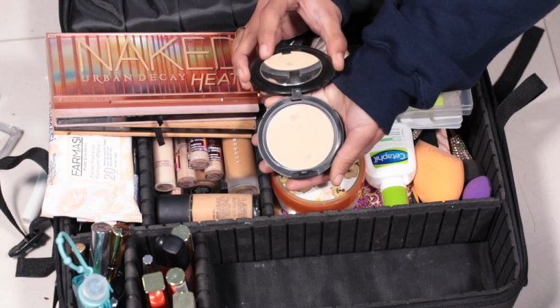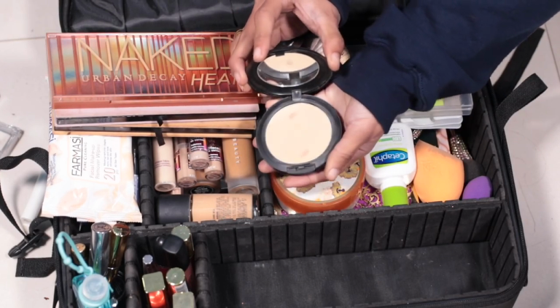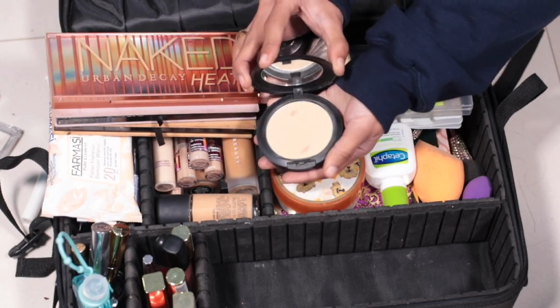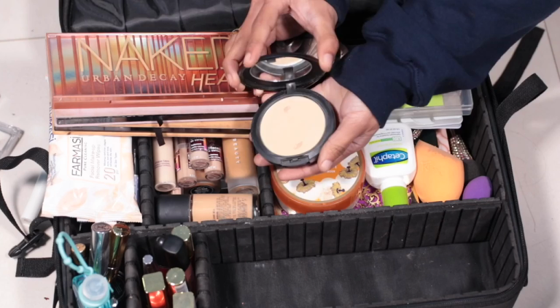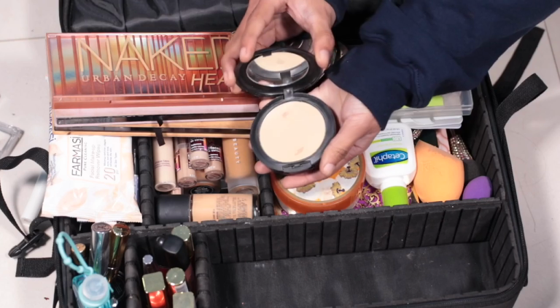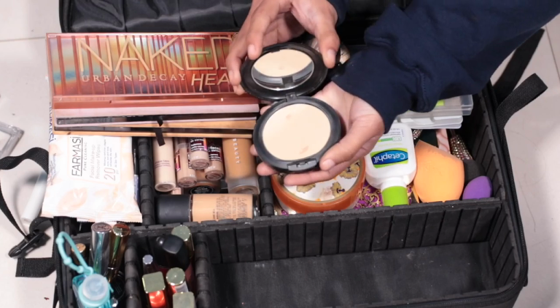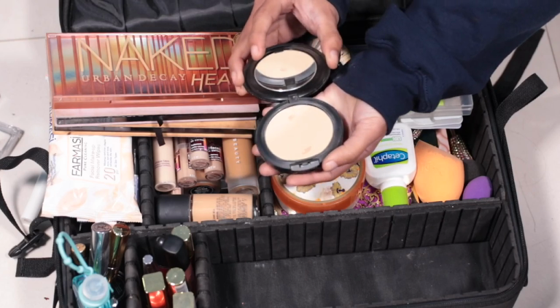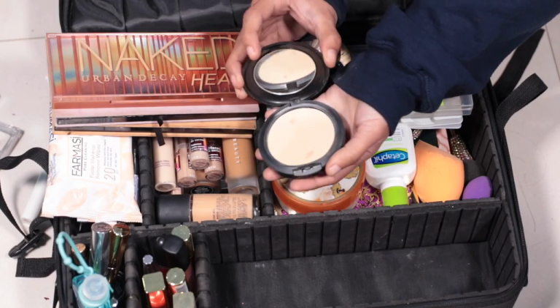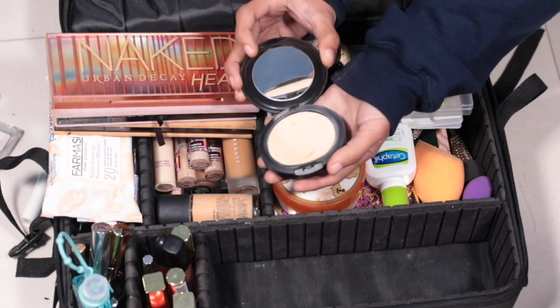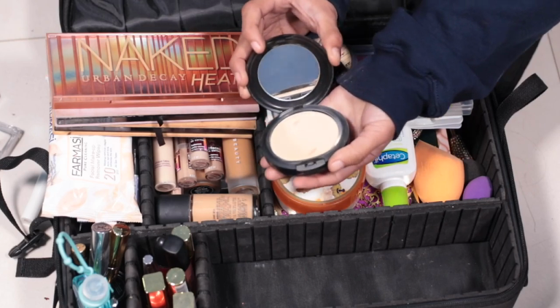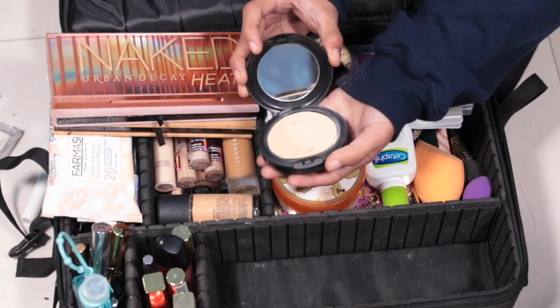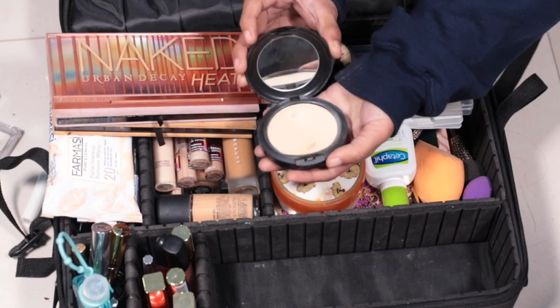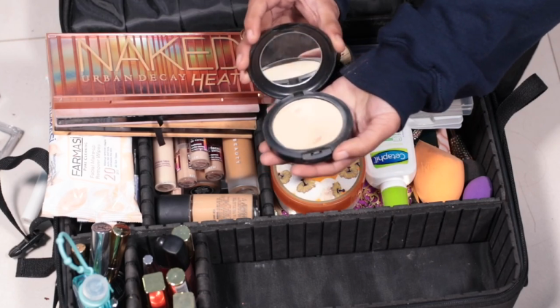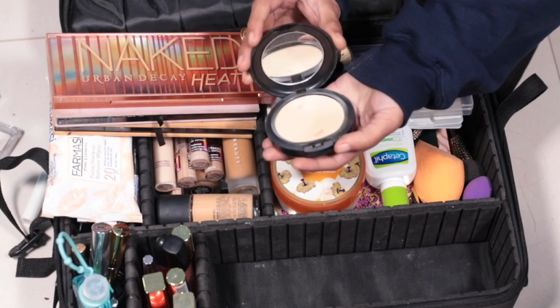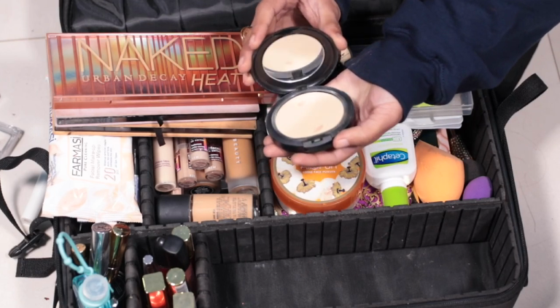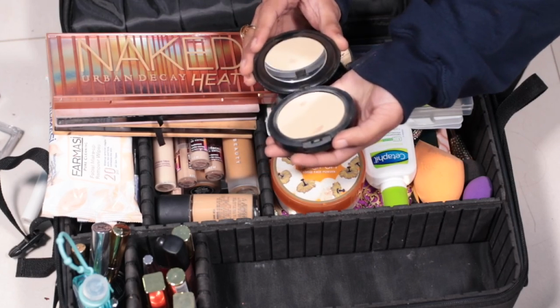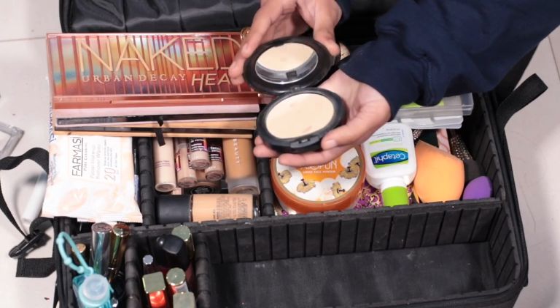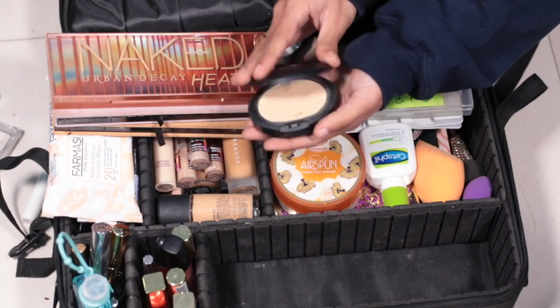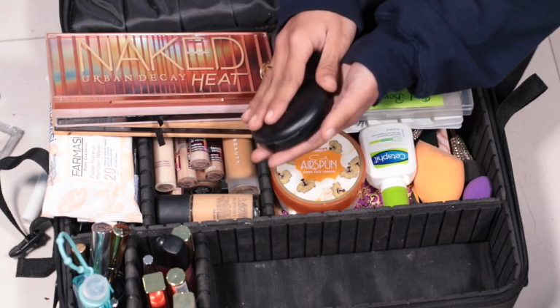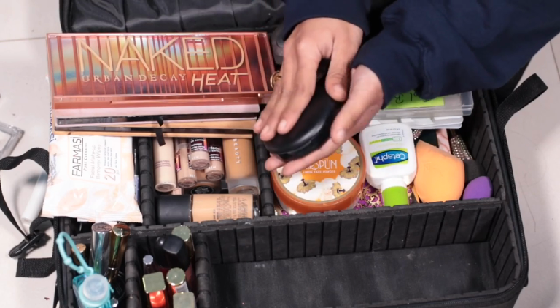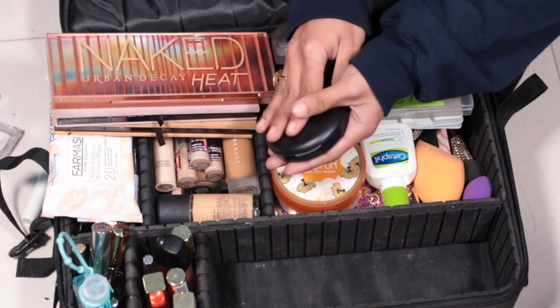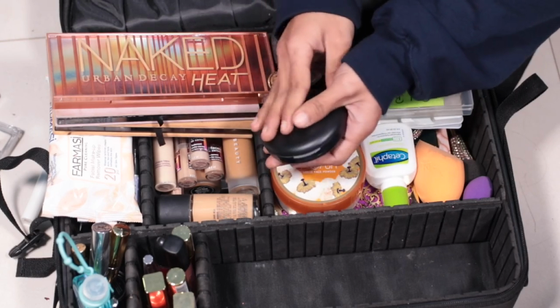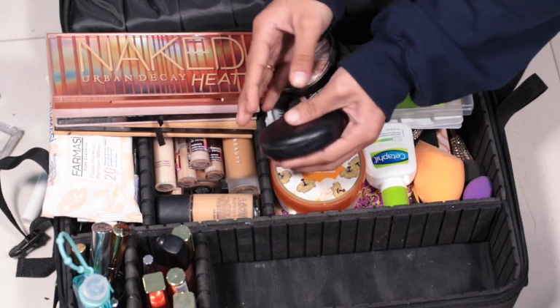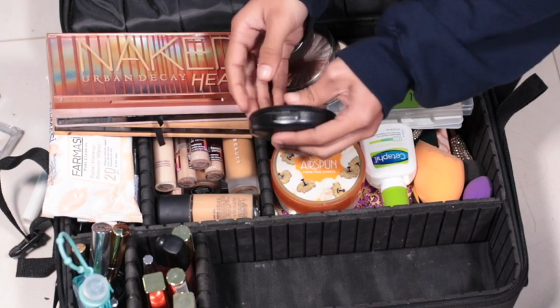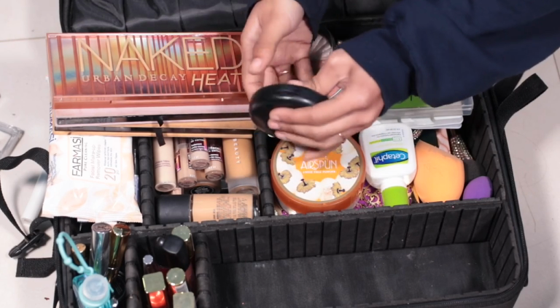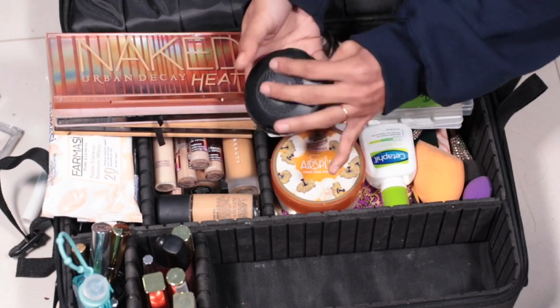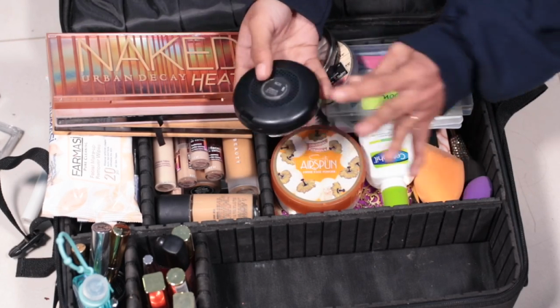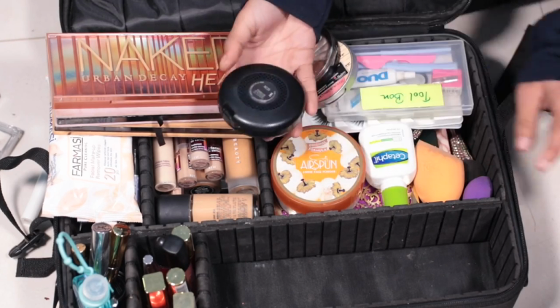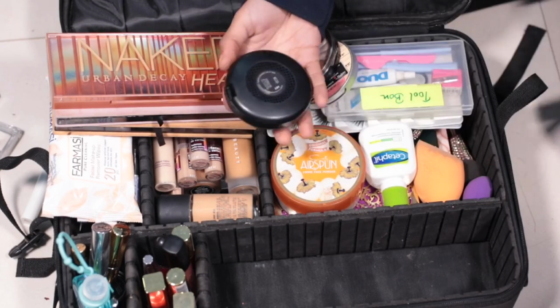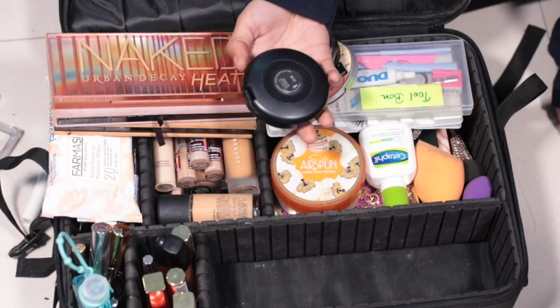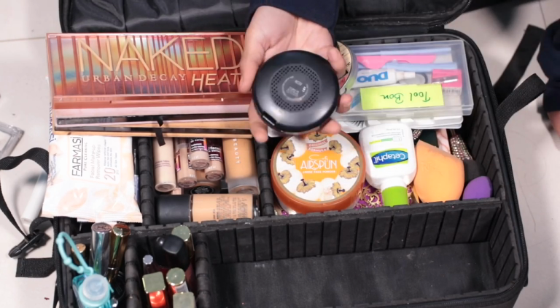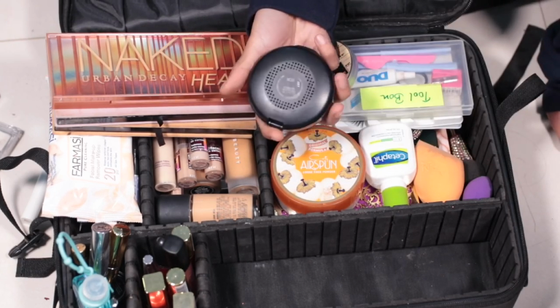The powder I use is MAC Studio Fix in shade NC30. You can see the shade — it's just NC30.